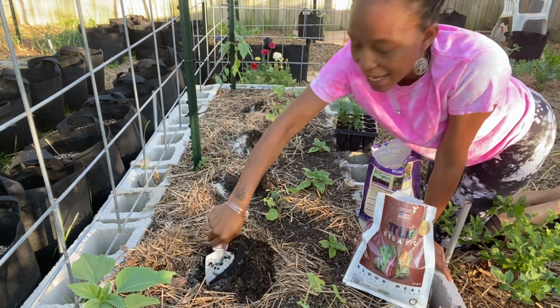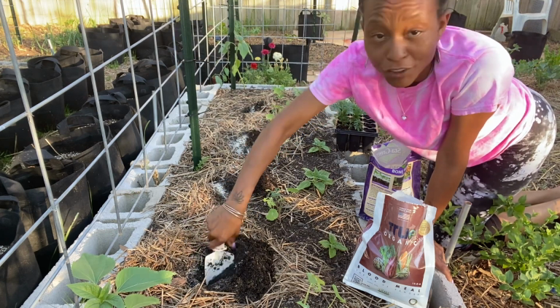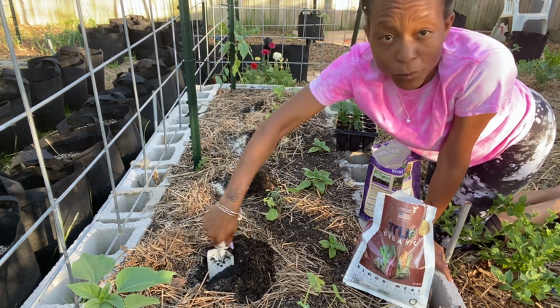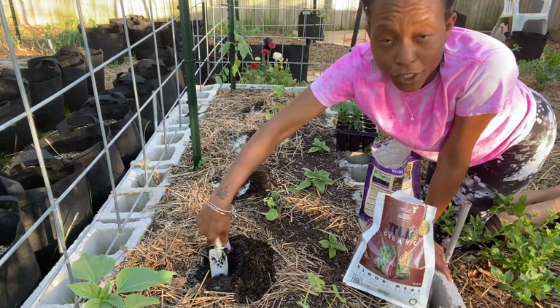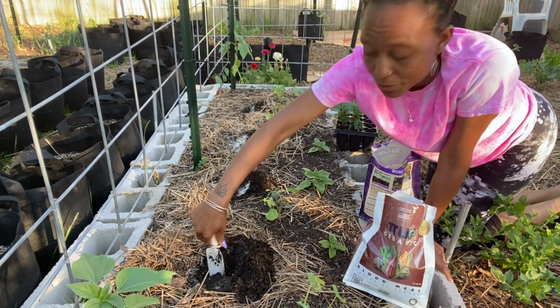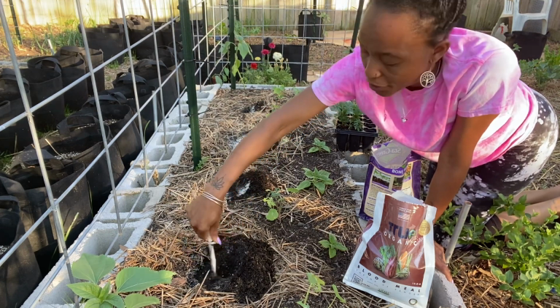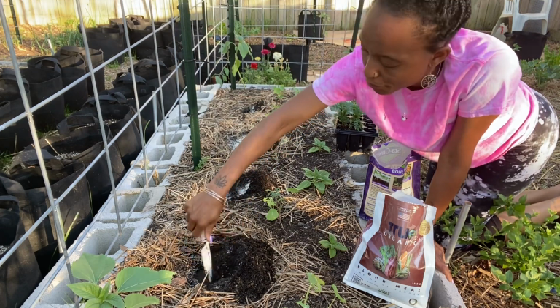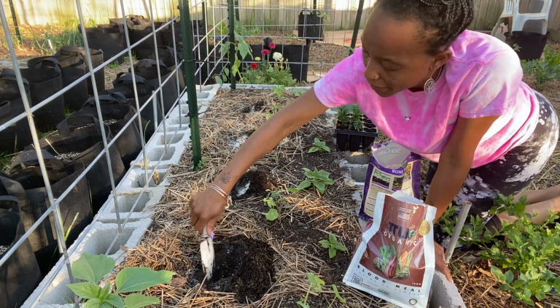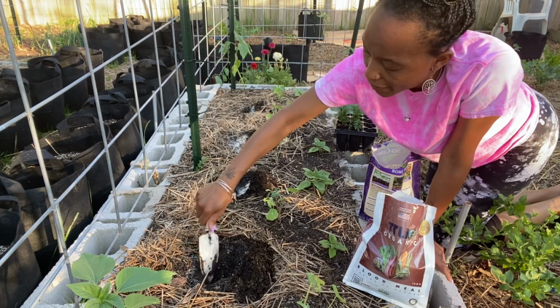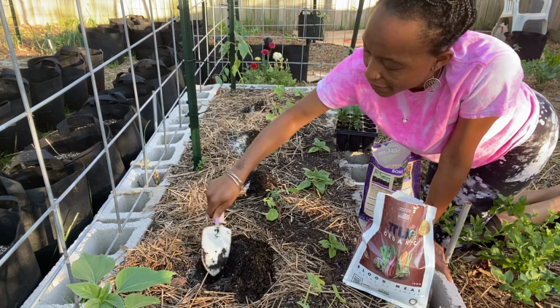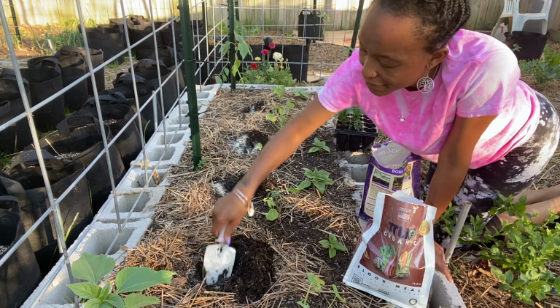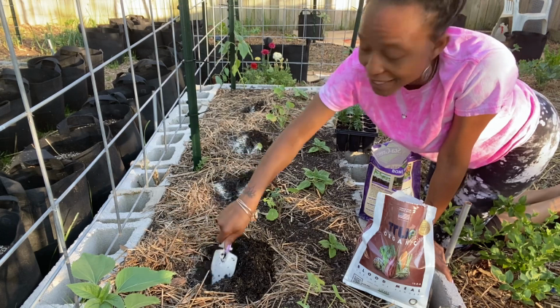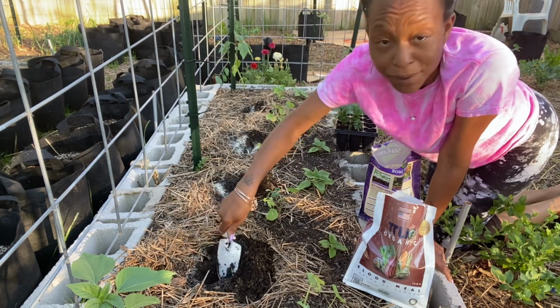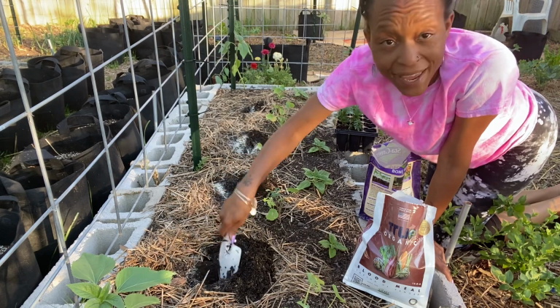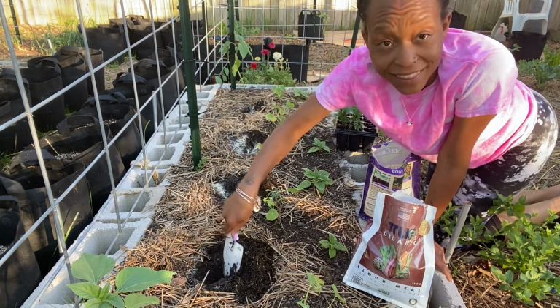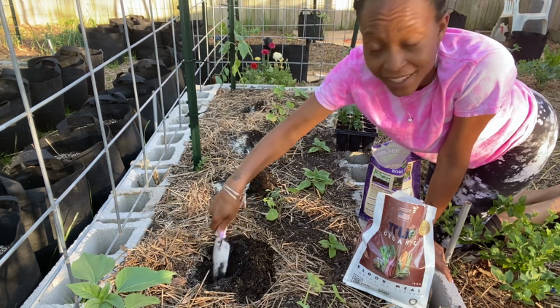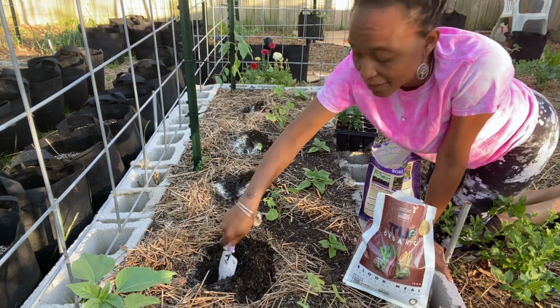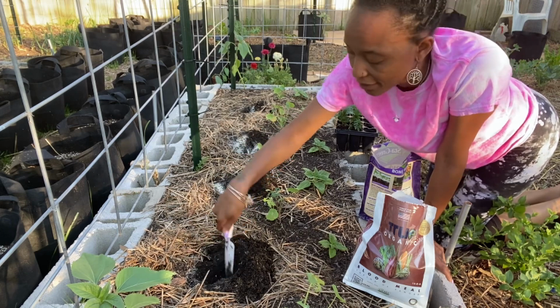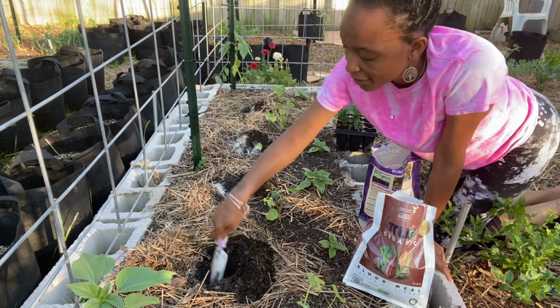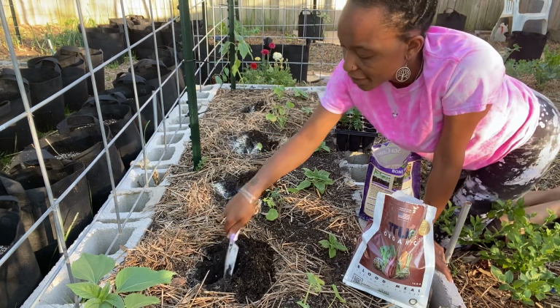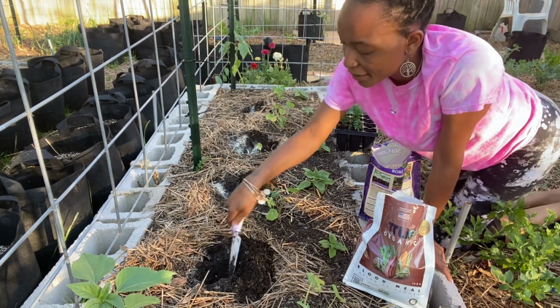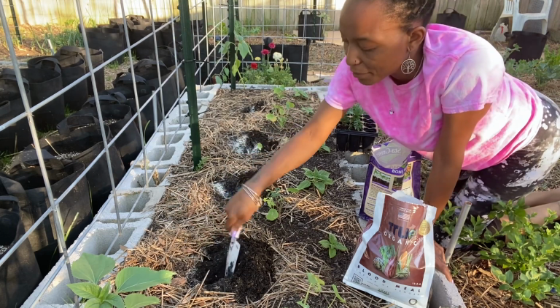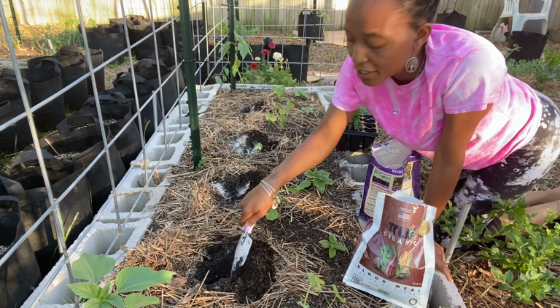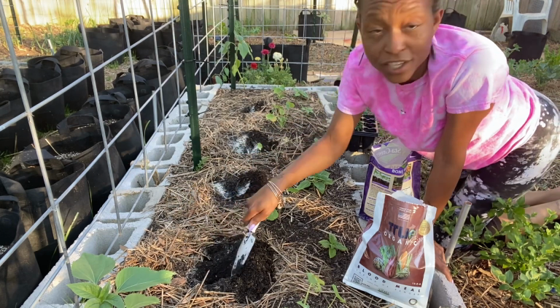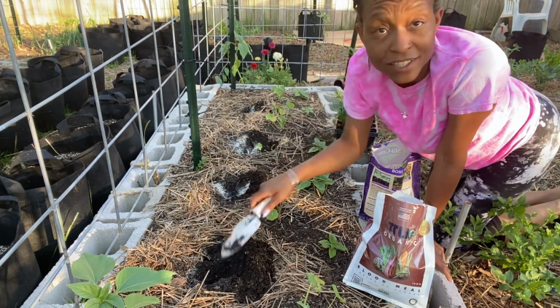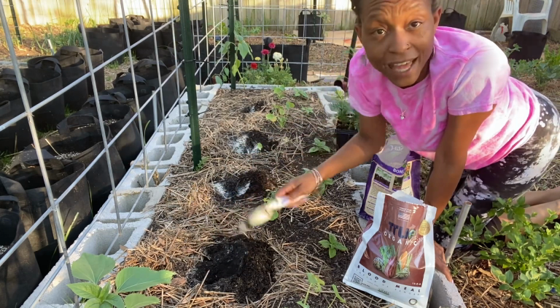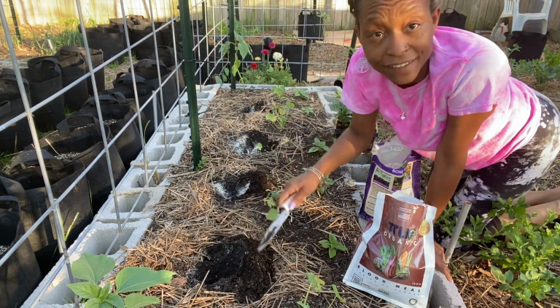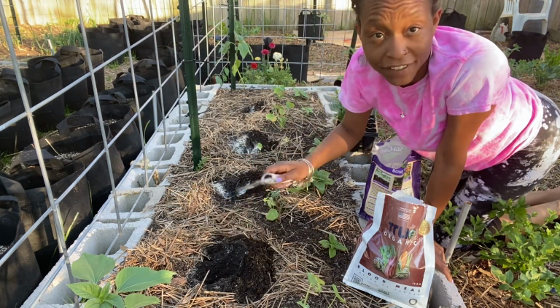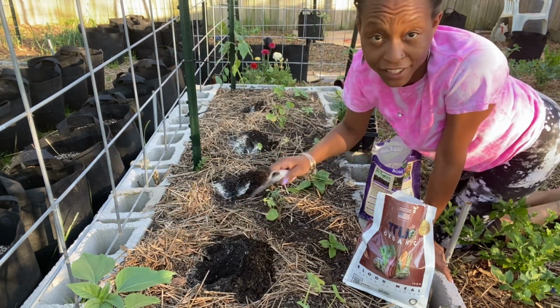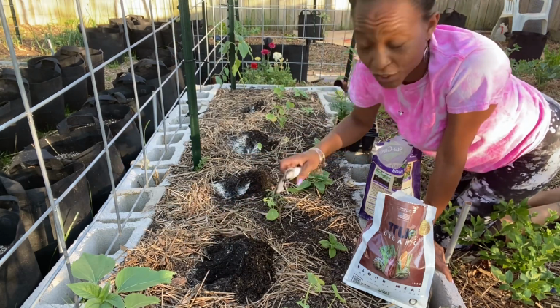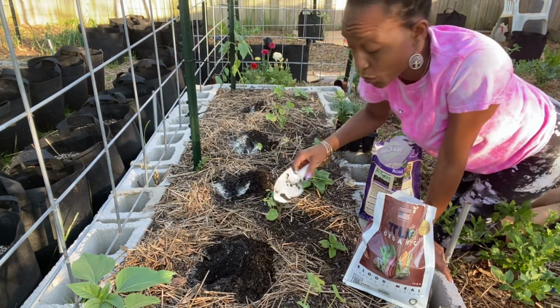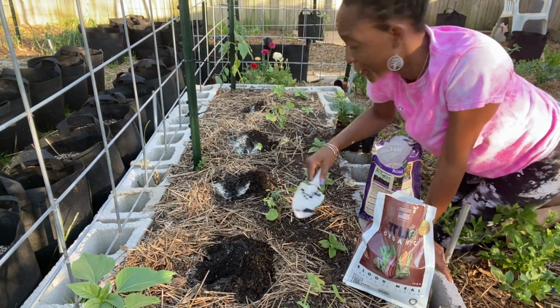Having worms in your bed is not a bad thing — that means there's life in the soil.